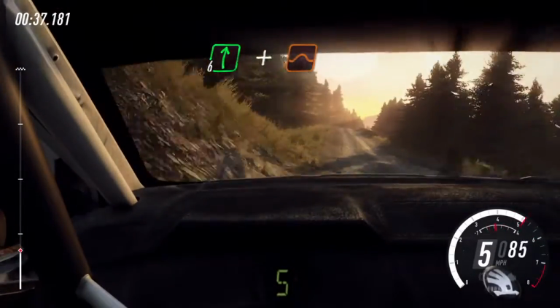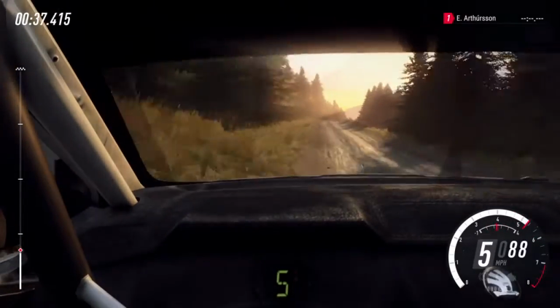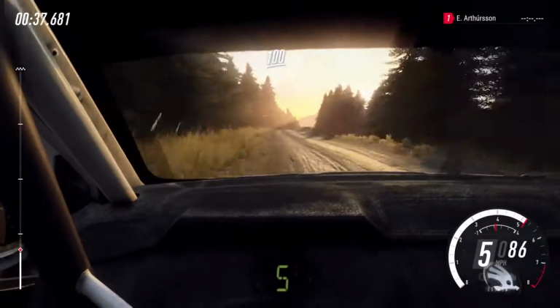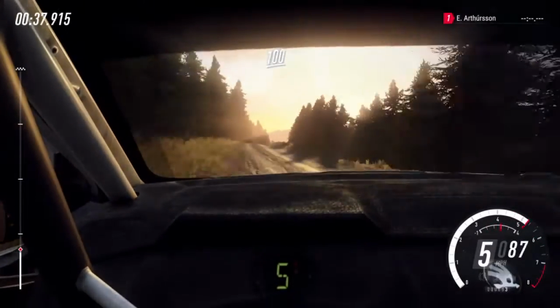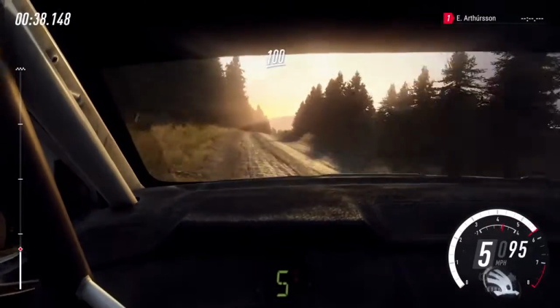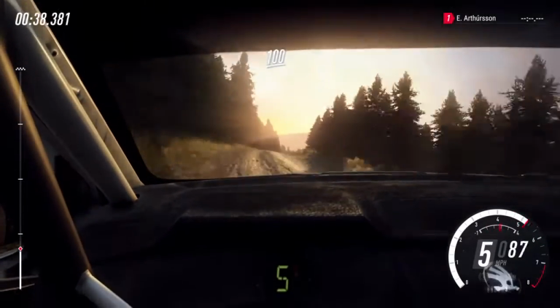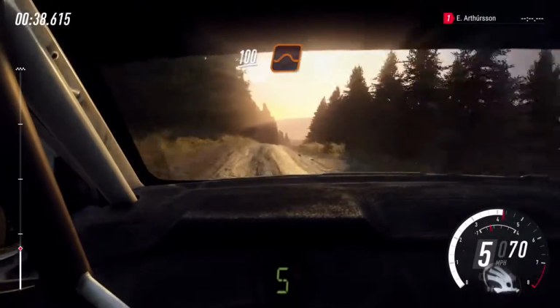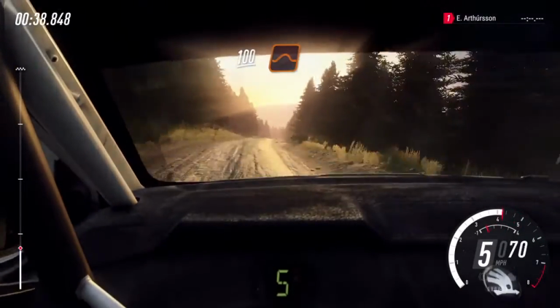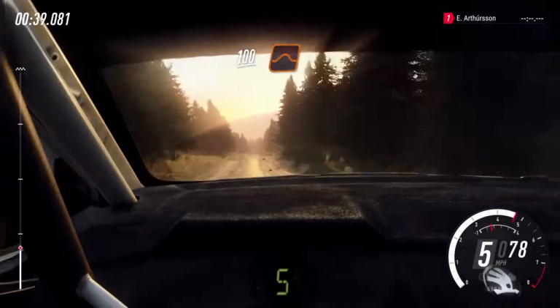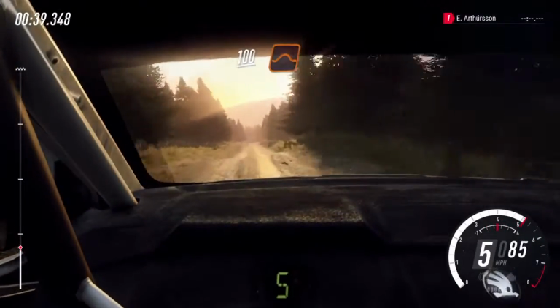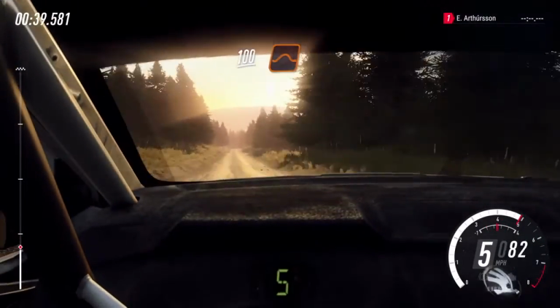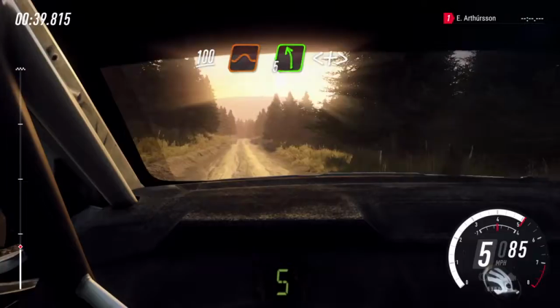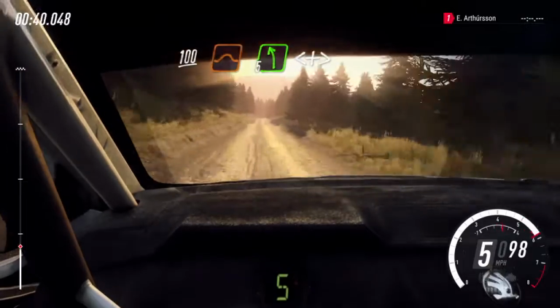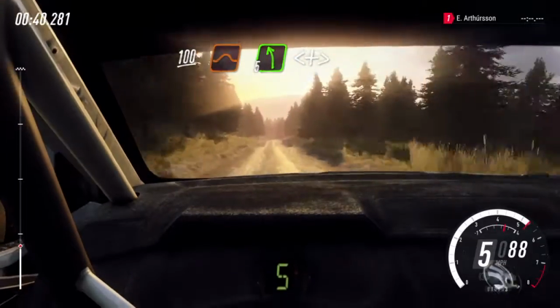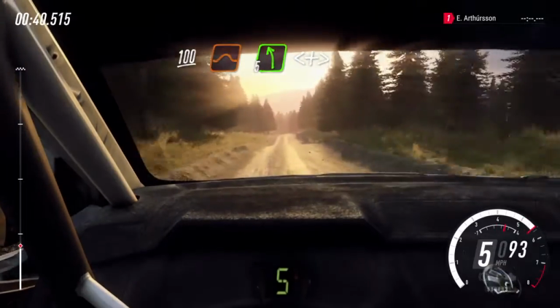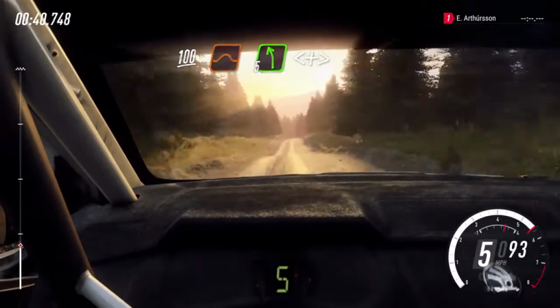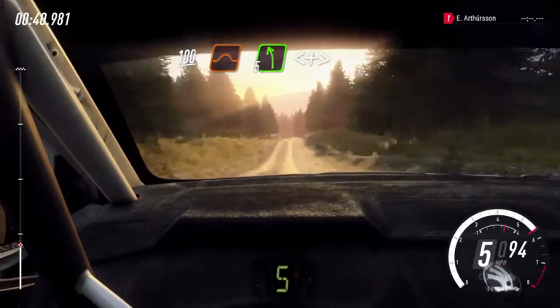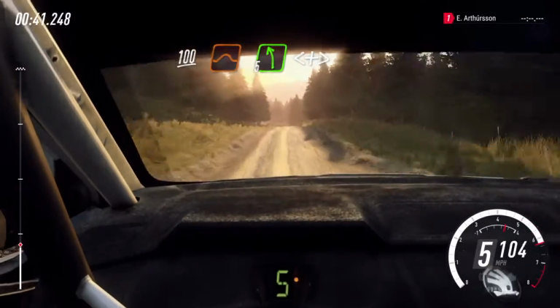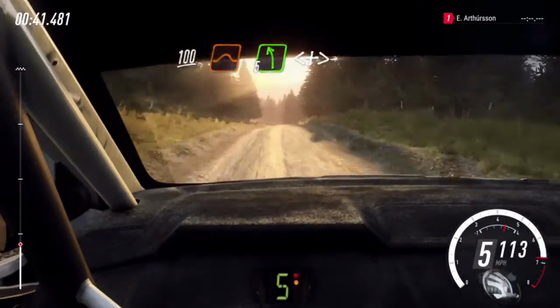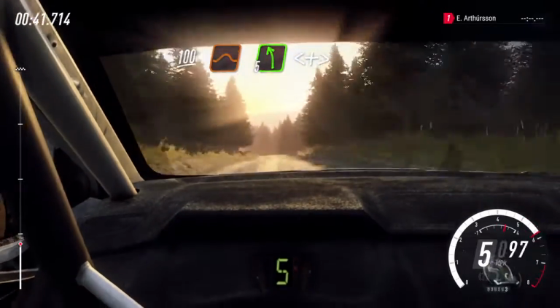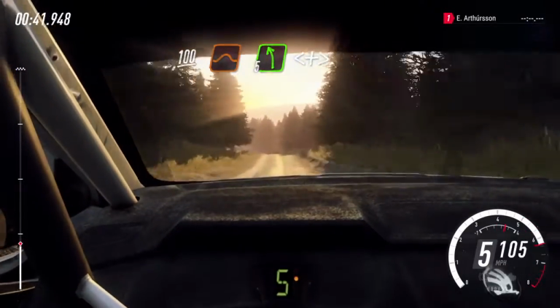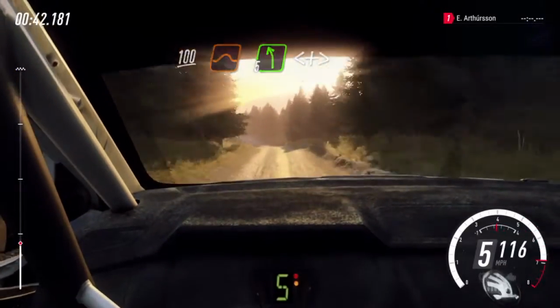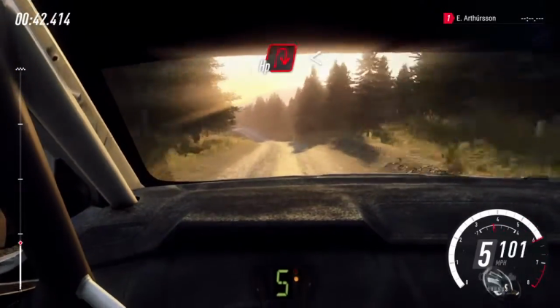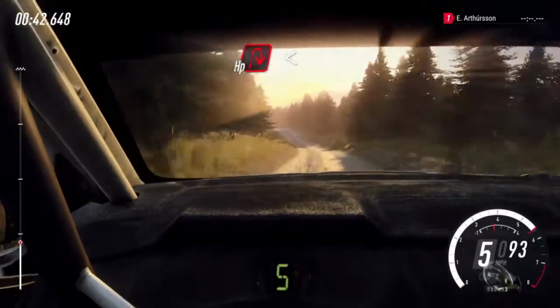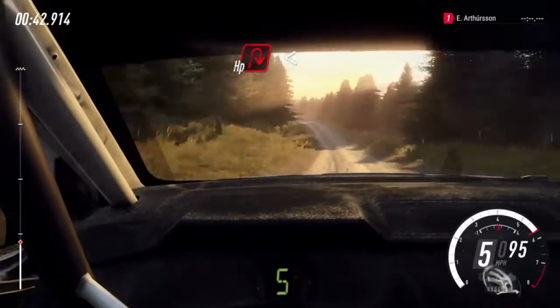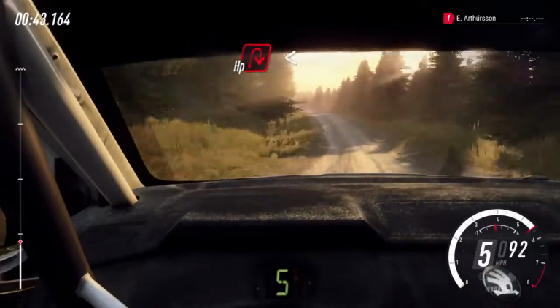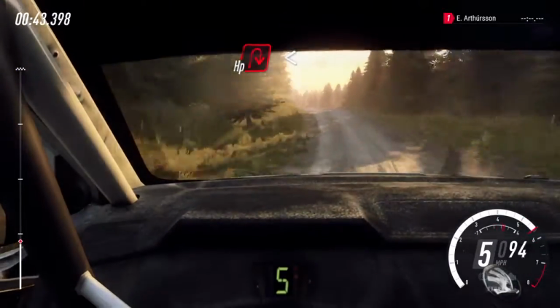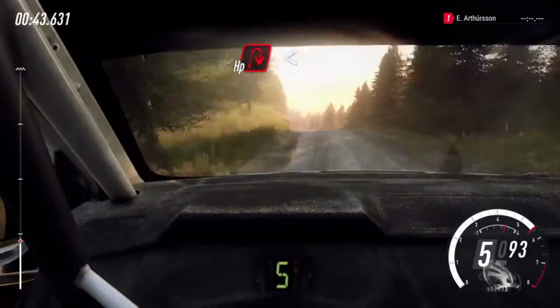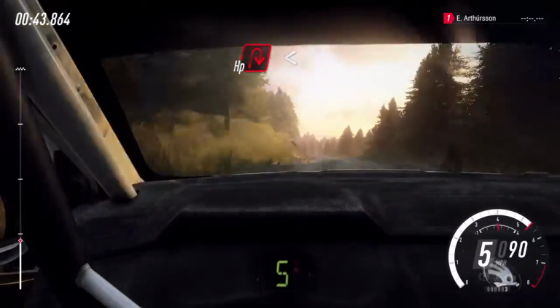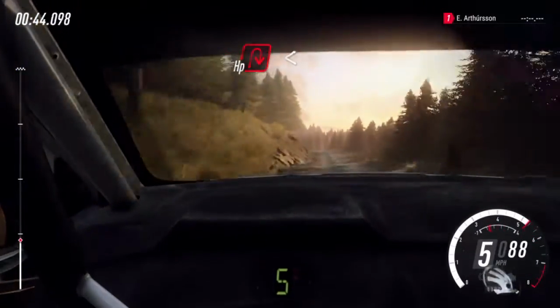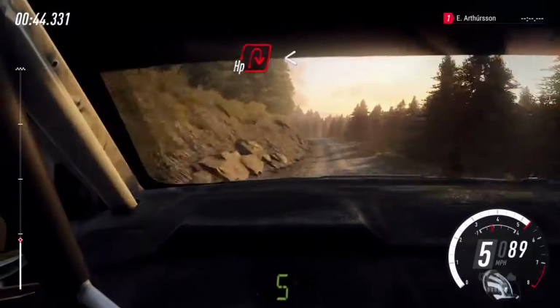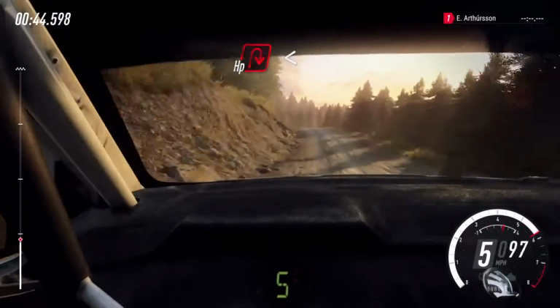100, over jumps, 5 left, opens over crest long, tightens, slow crest, open hairpin right.